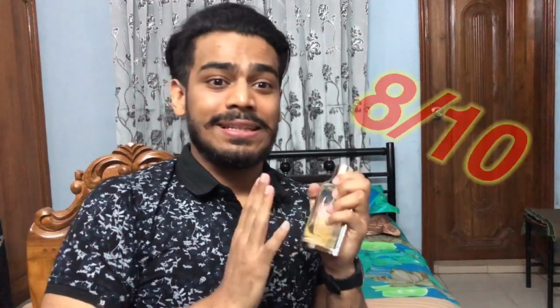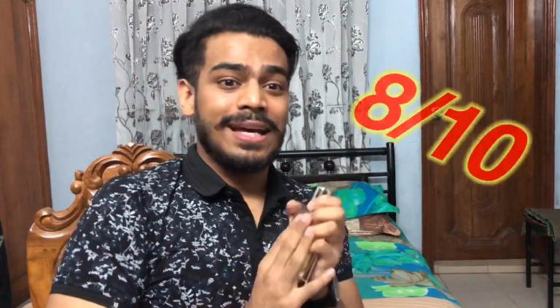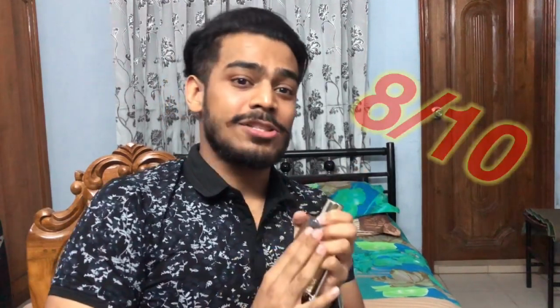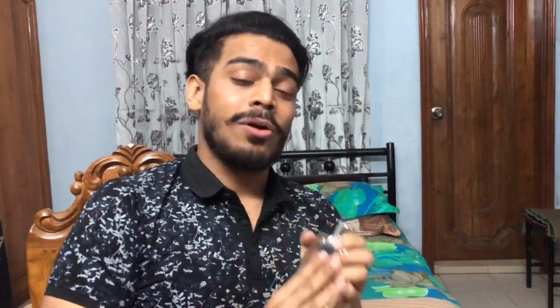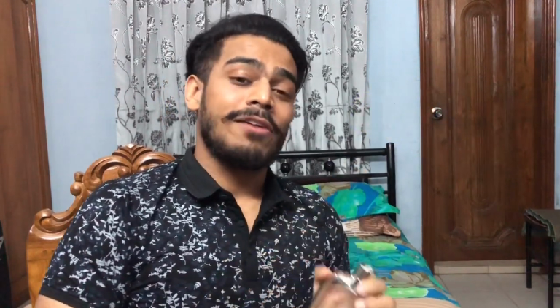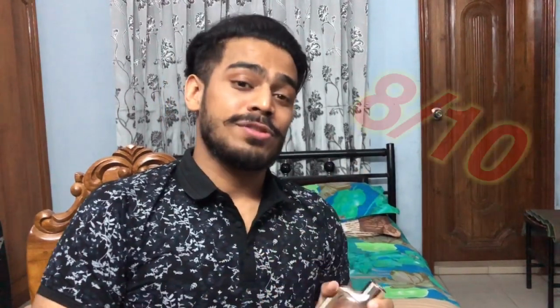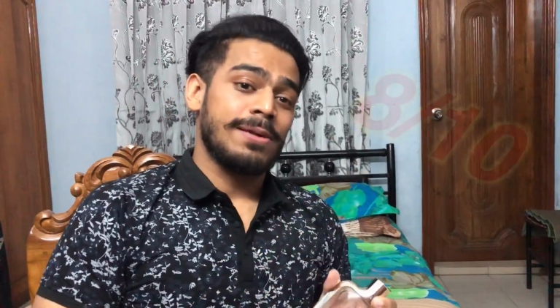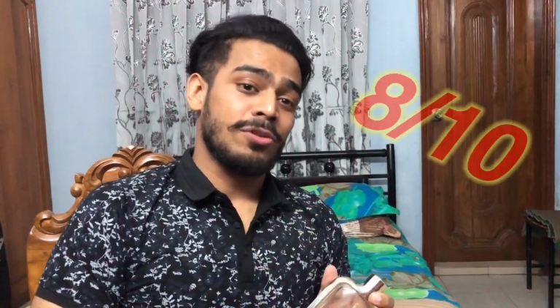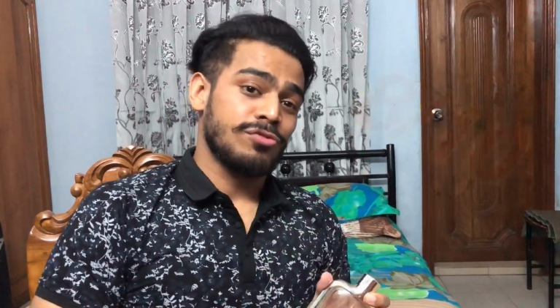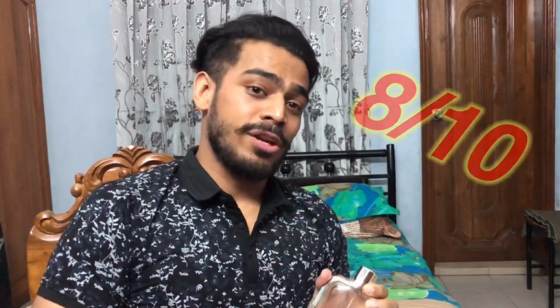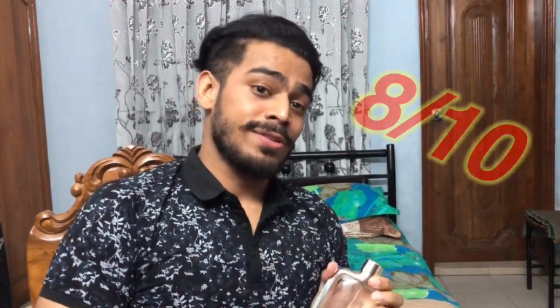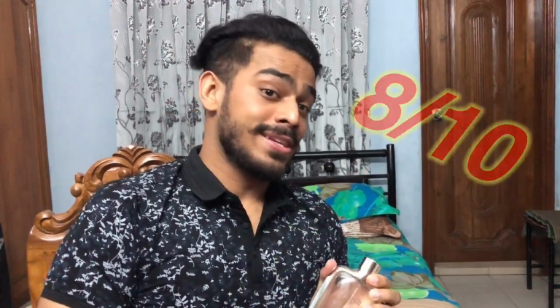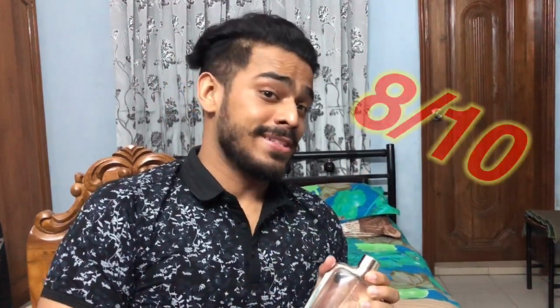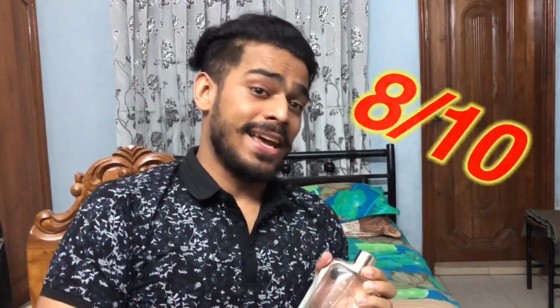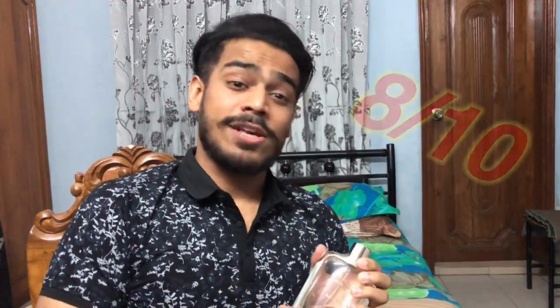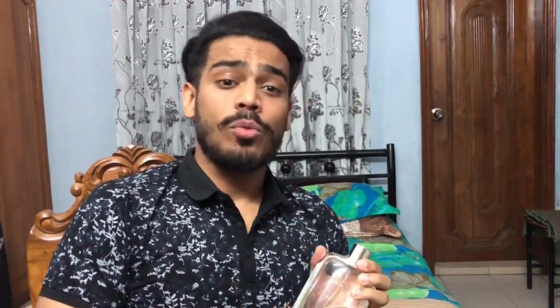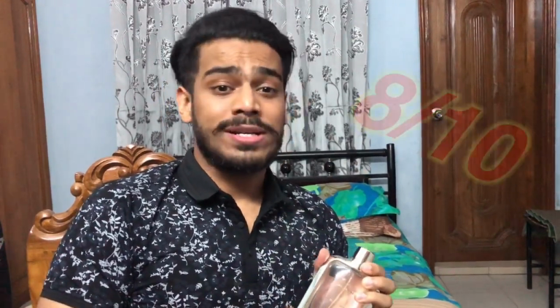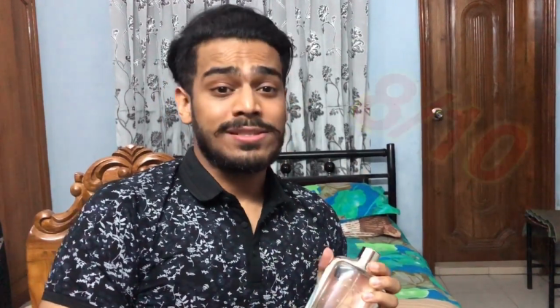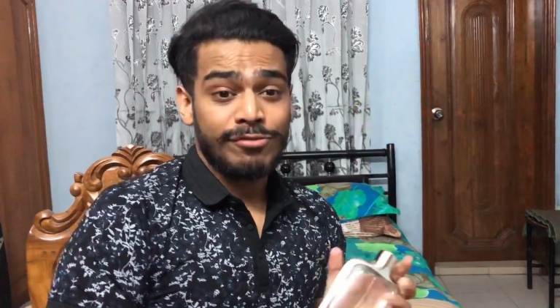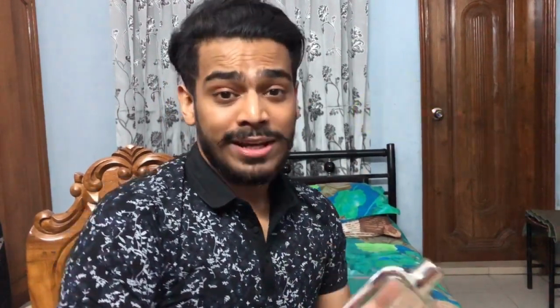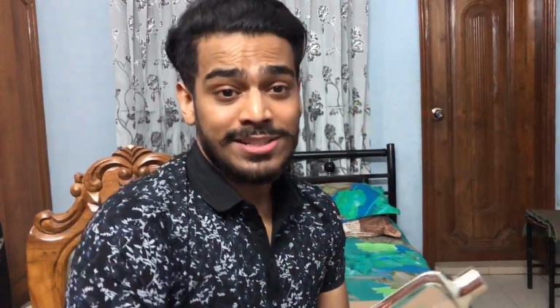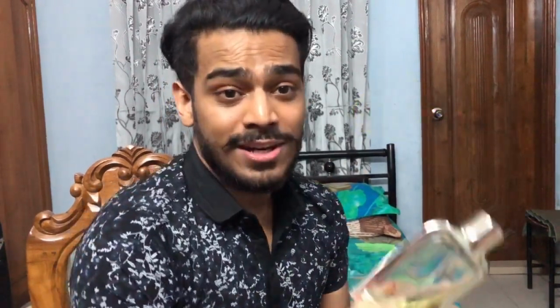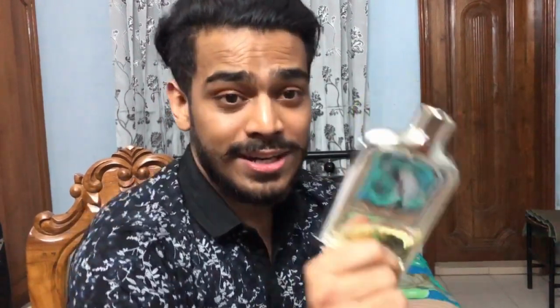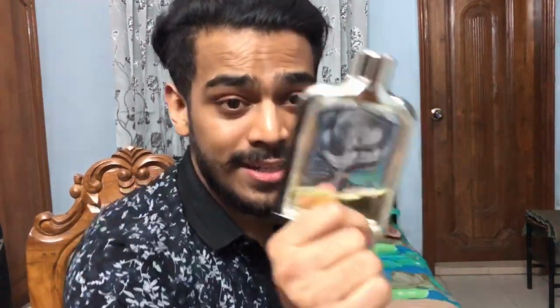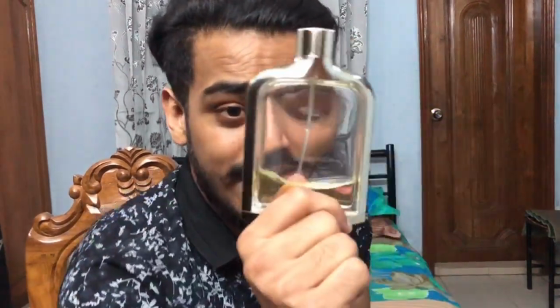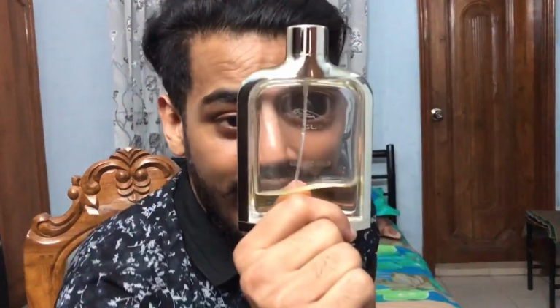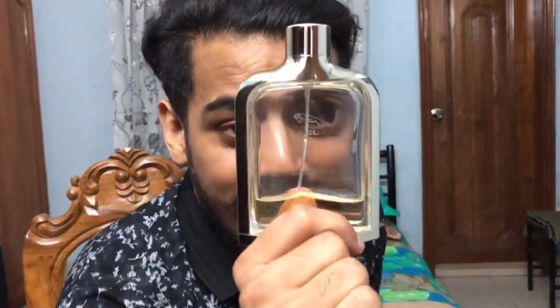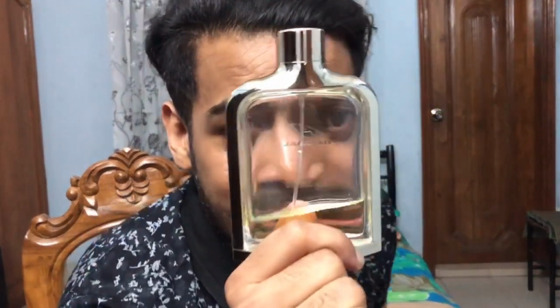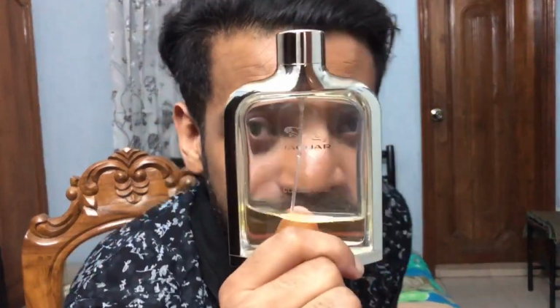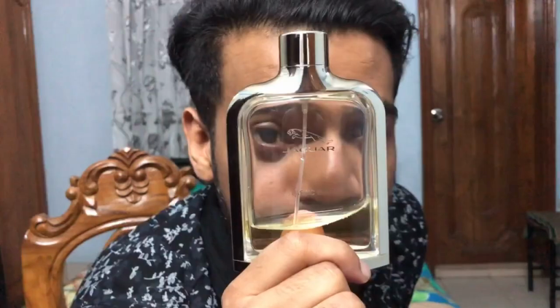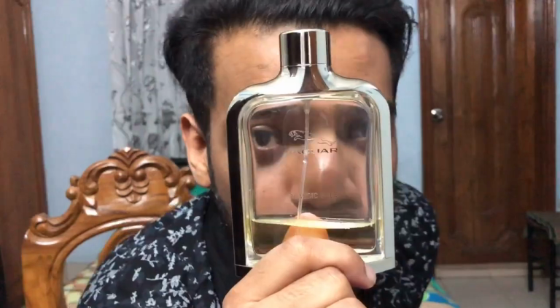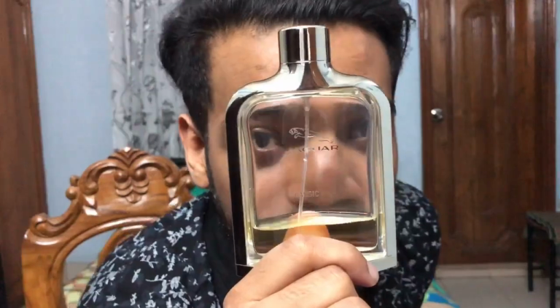That's all I have to say about this fragrance, and as always, the Frankenstein has spoken.